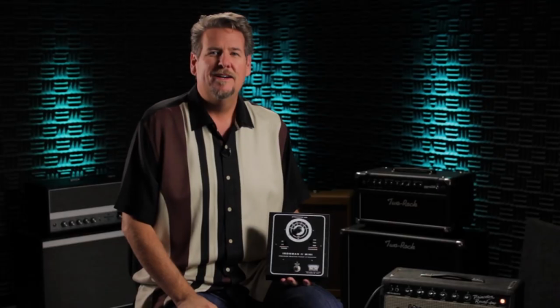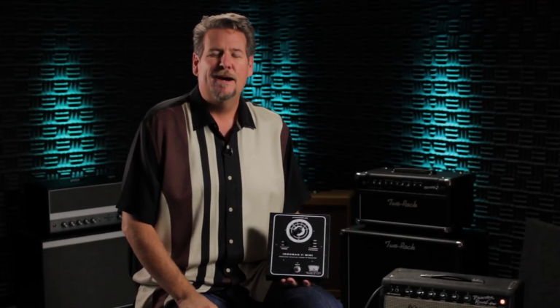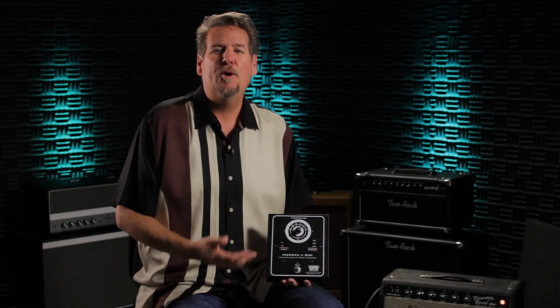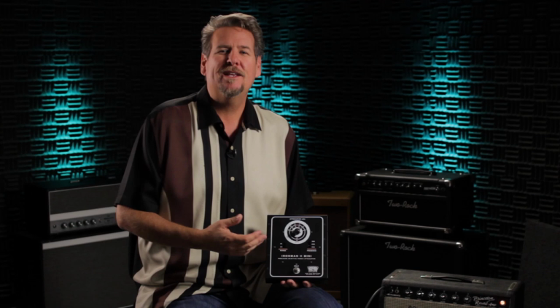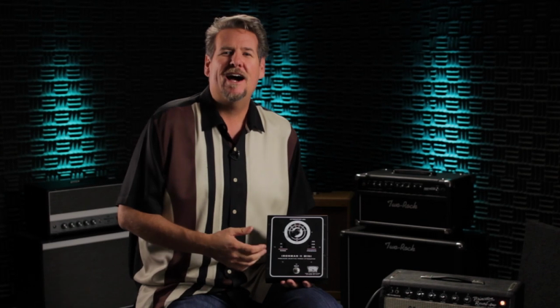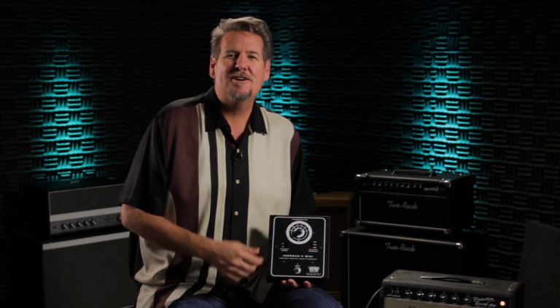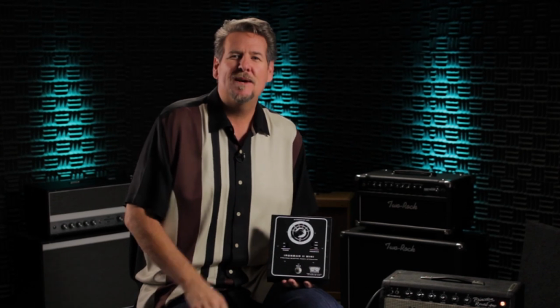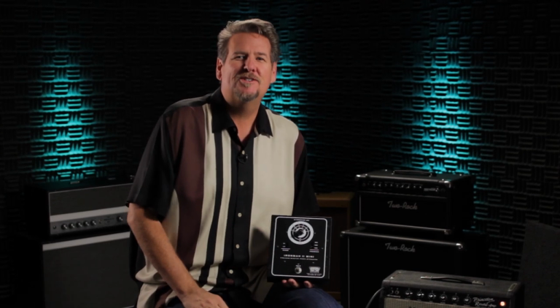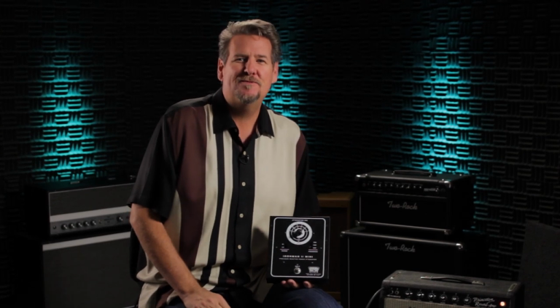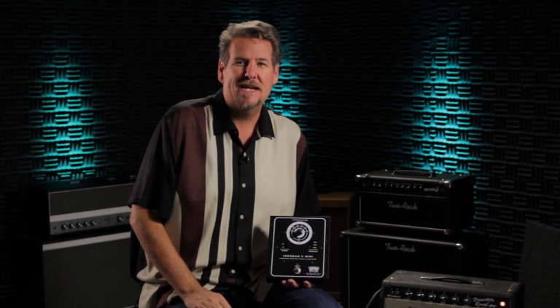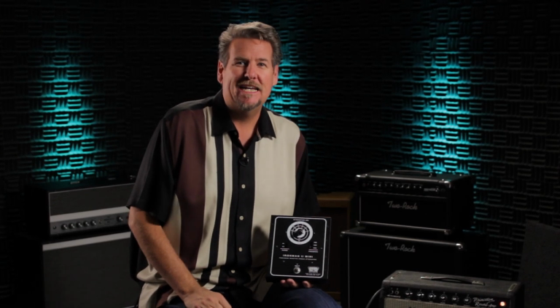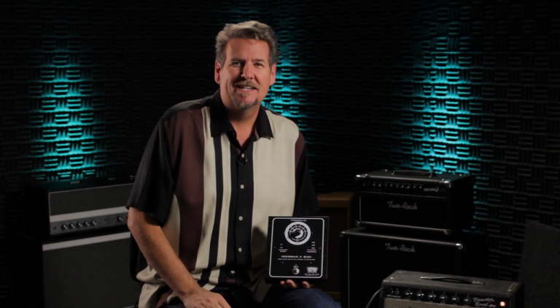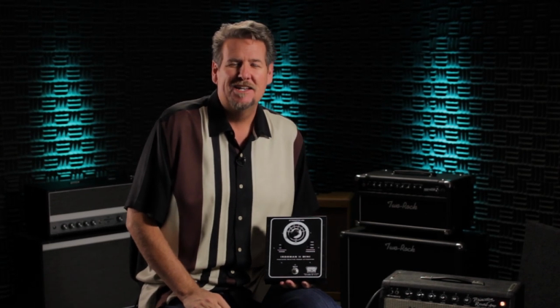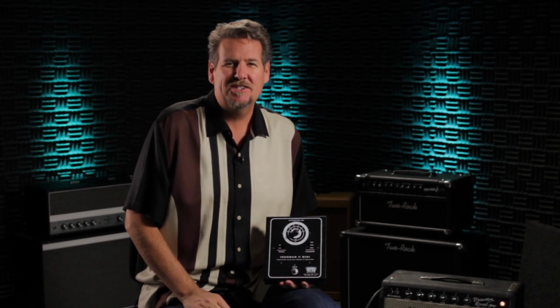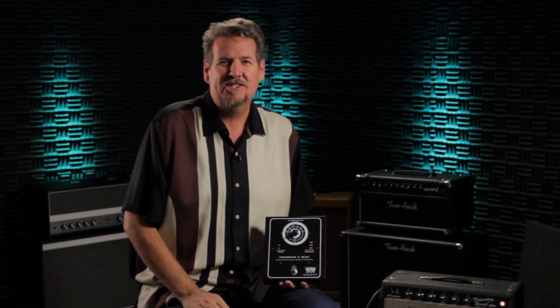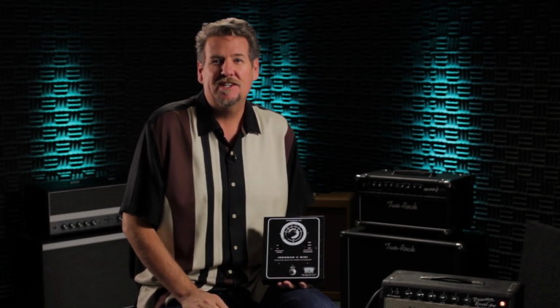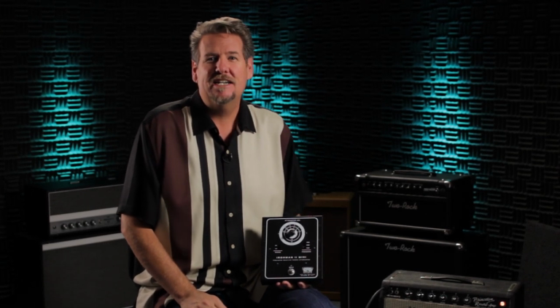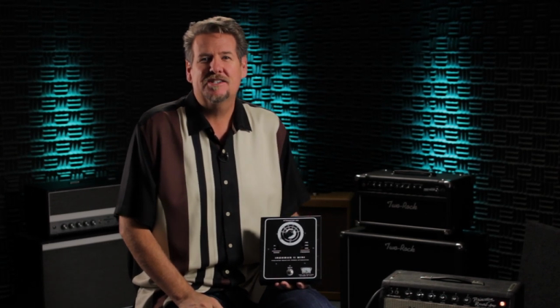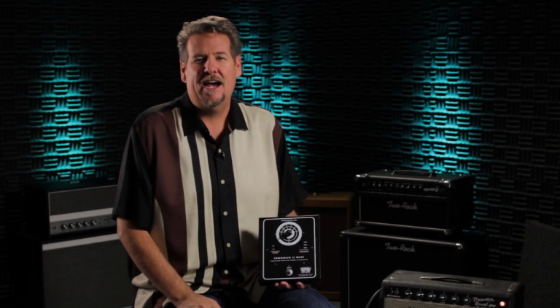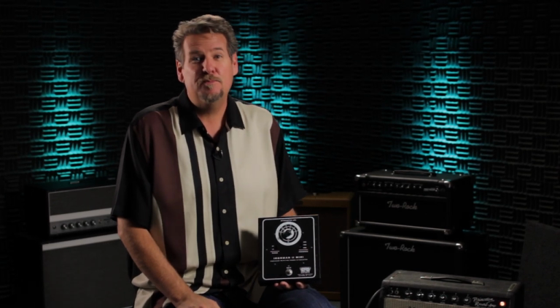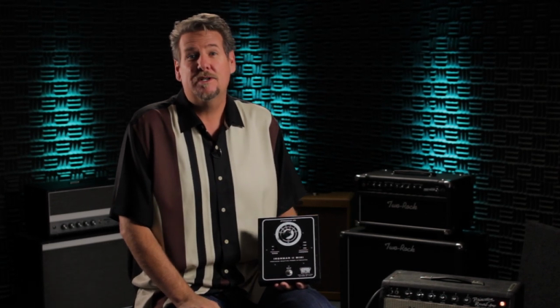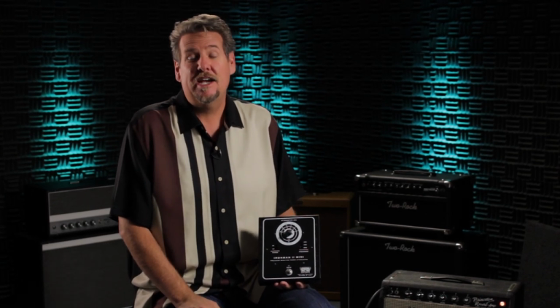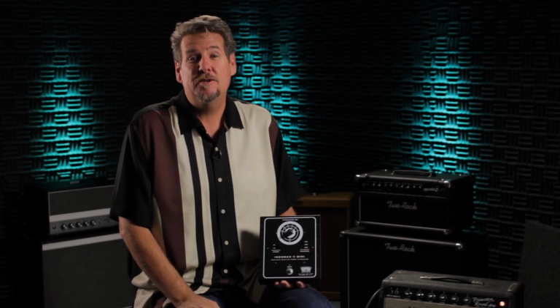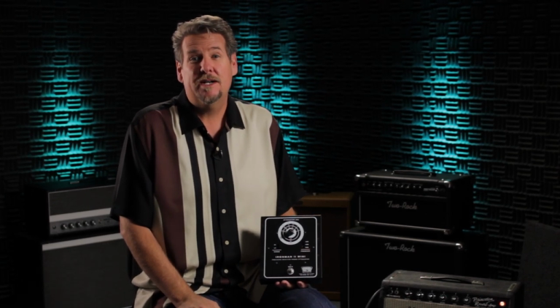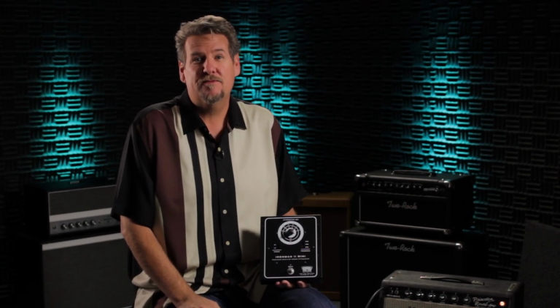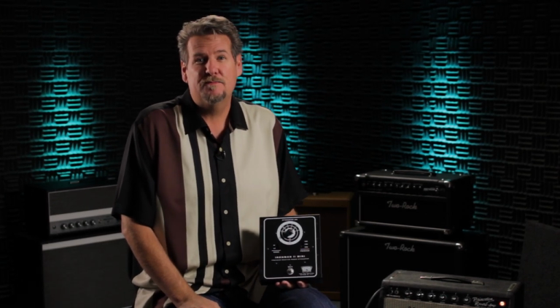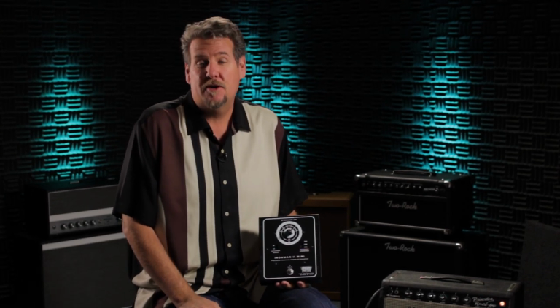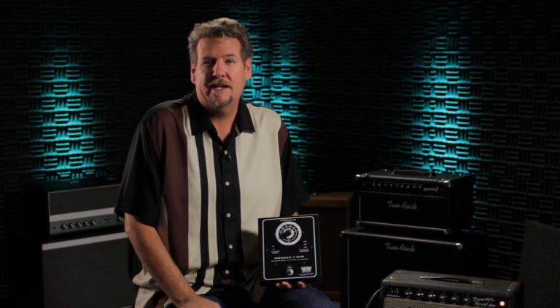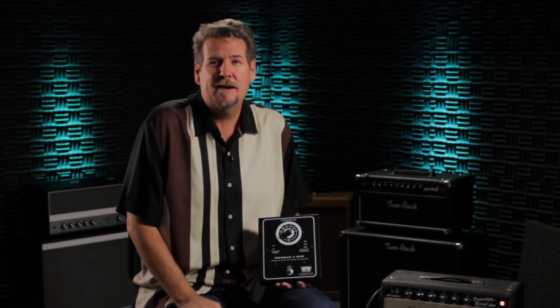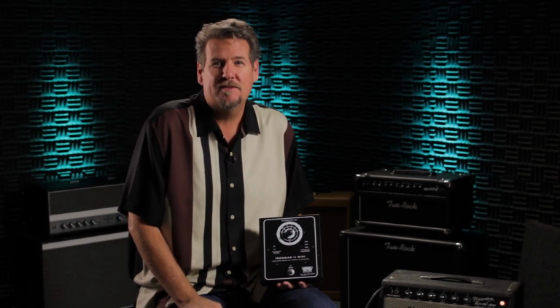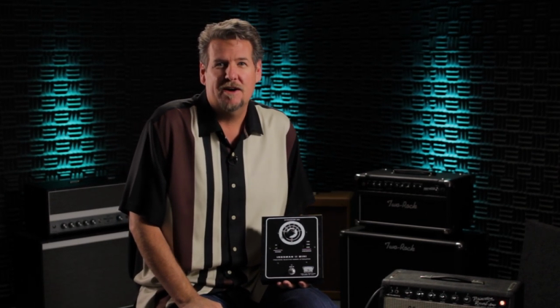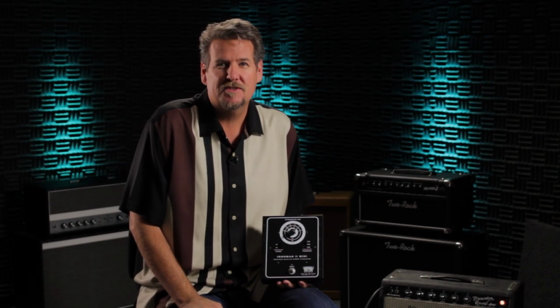I'm holding the Iron Man 2 Mini. This is the latest outboard attenuator from Tone King amplifiers.